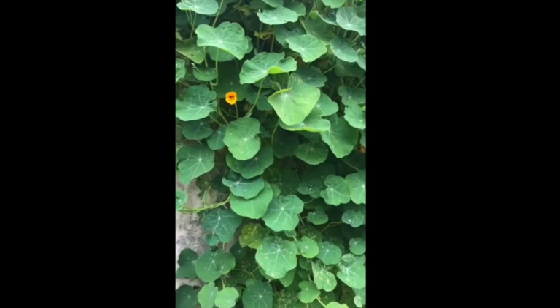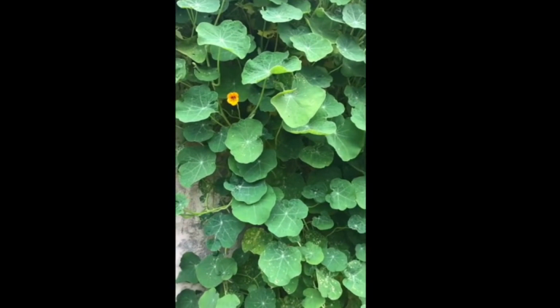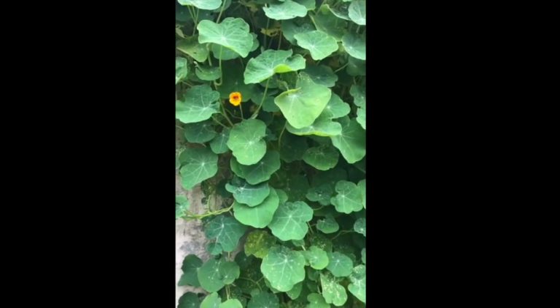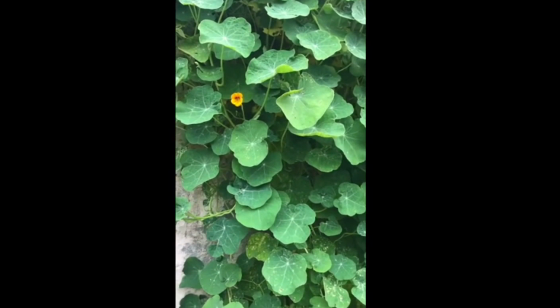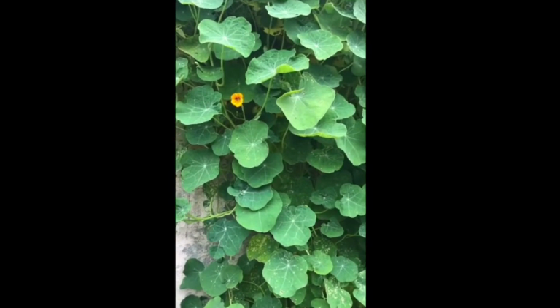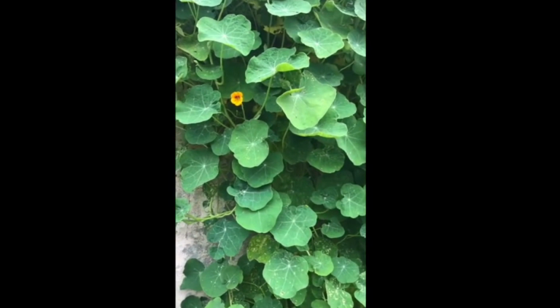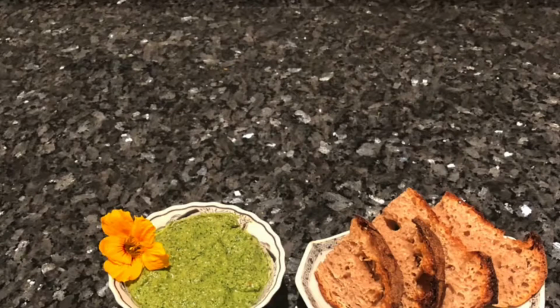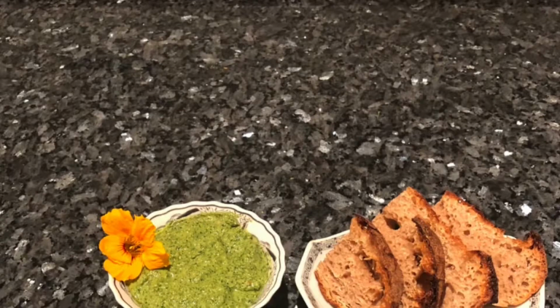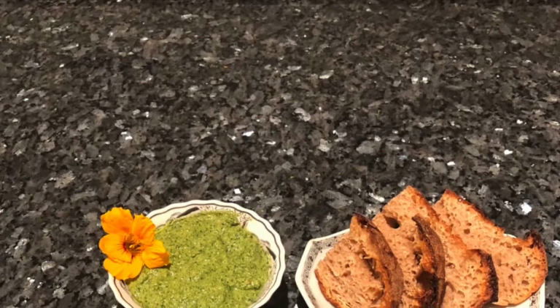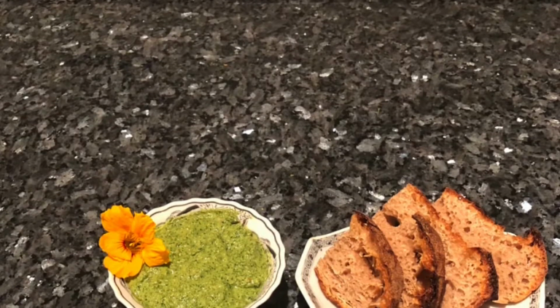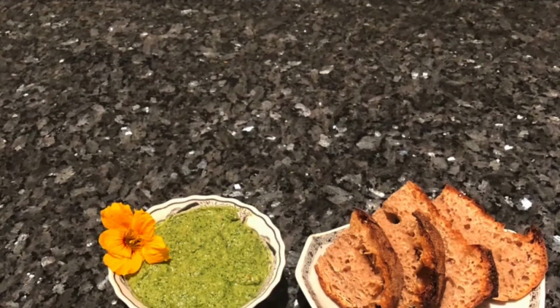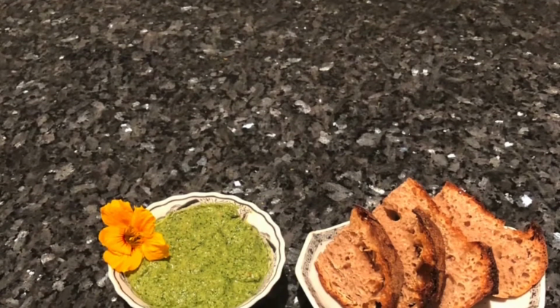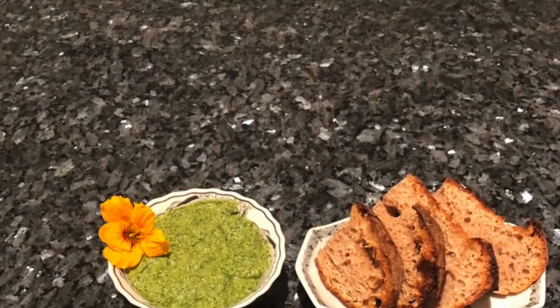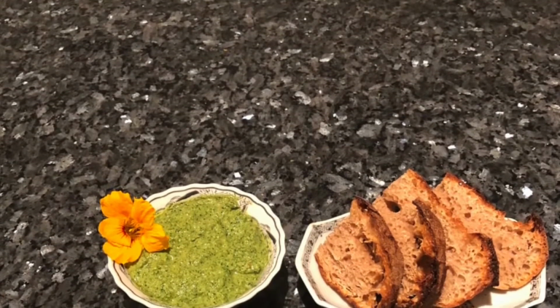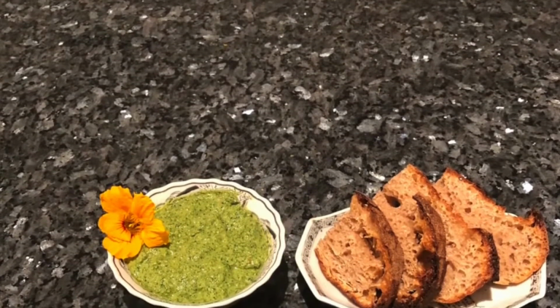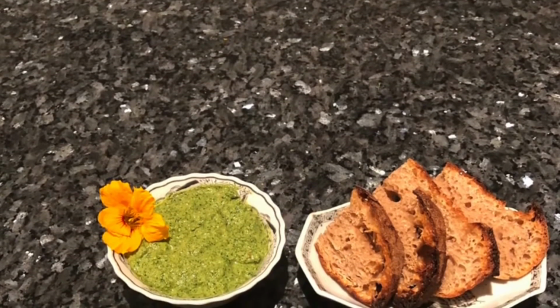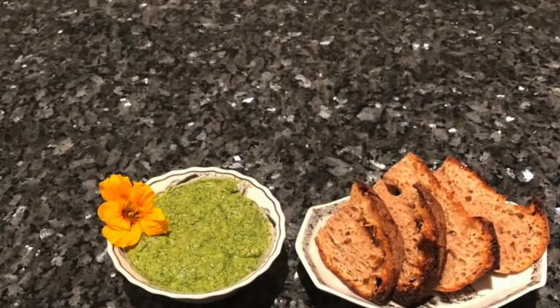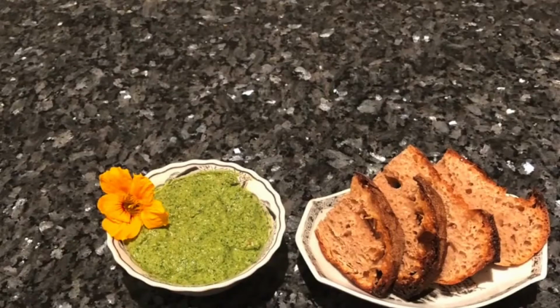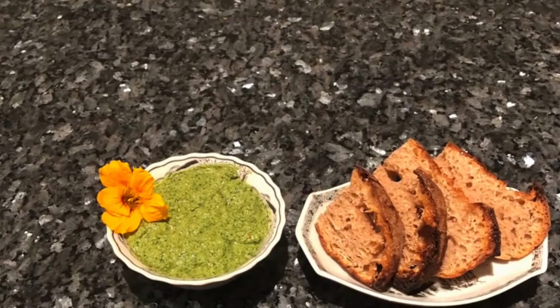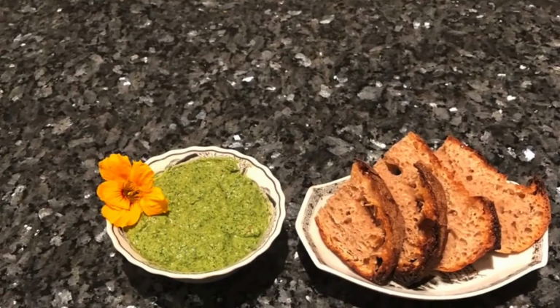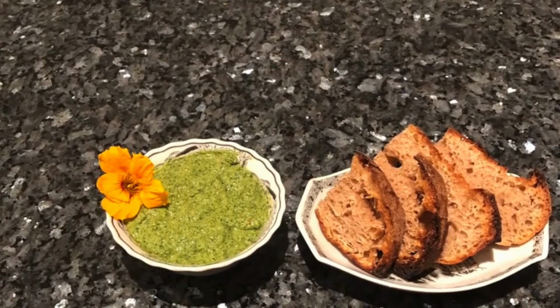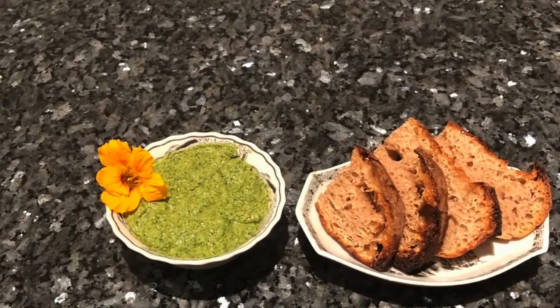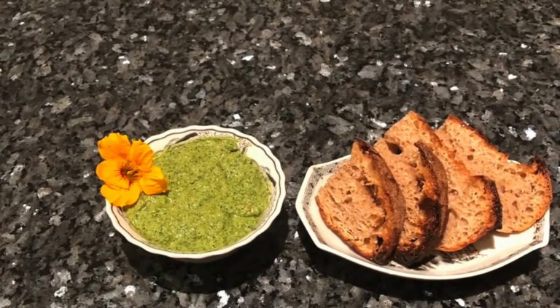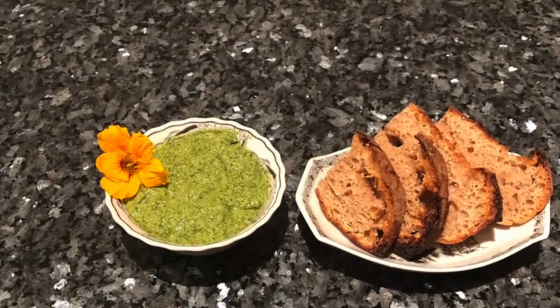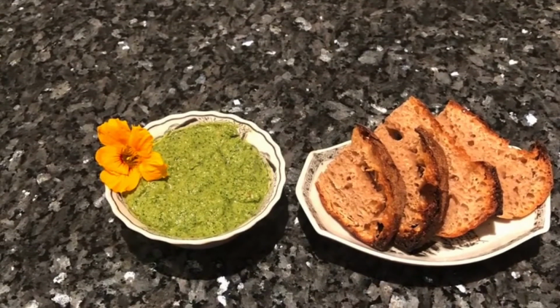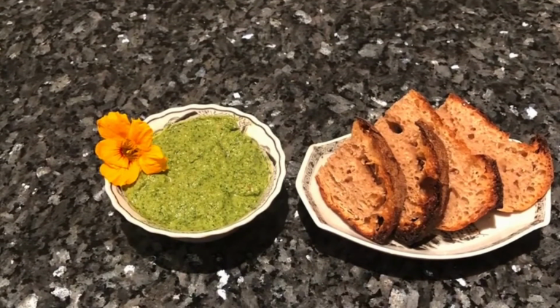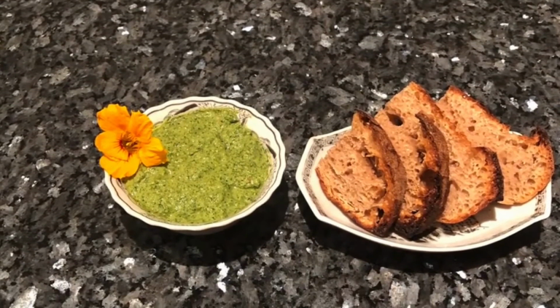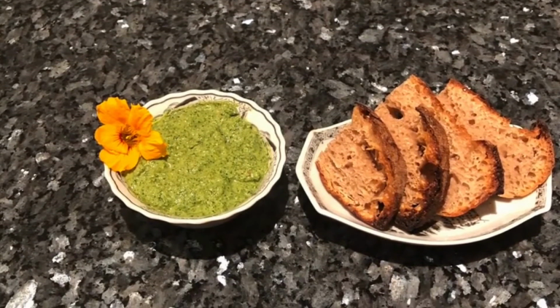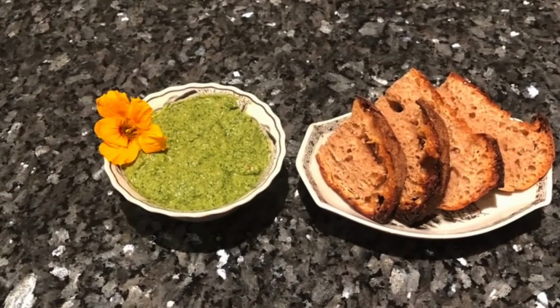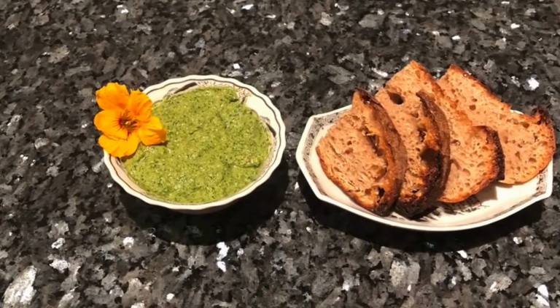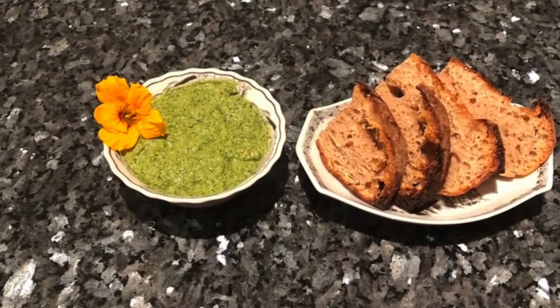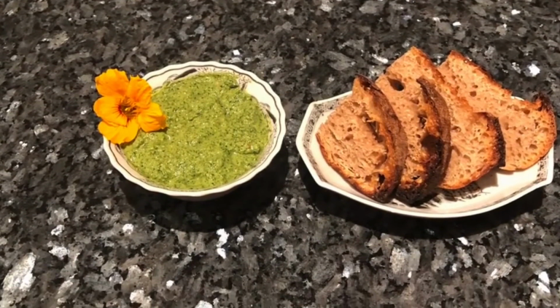In this video, I'm going to show you how to make one of my favorite dishes using the nasturtium leaves that you can pretty much find anywhere on the island in springtime.